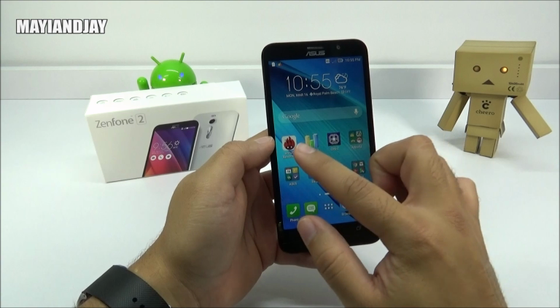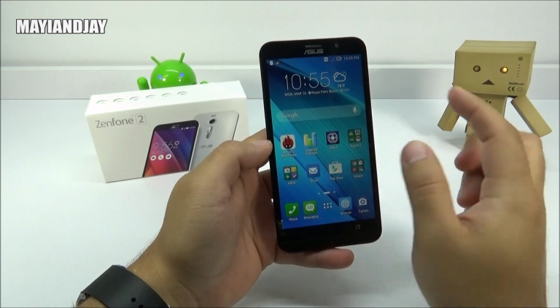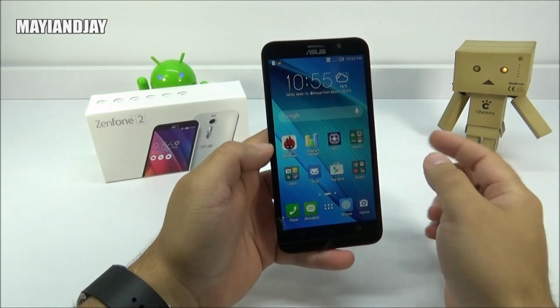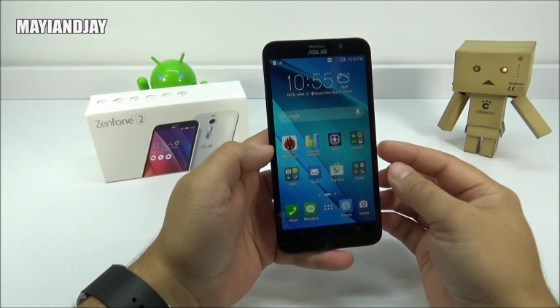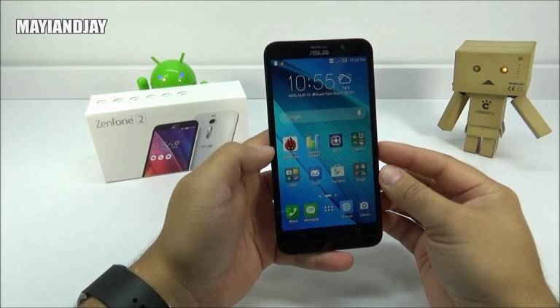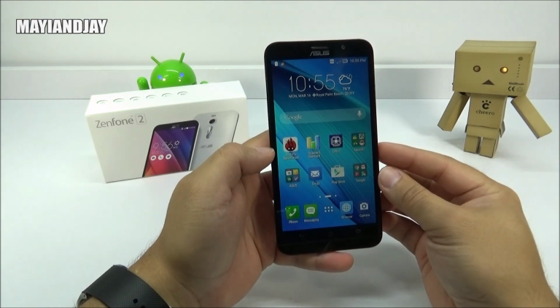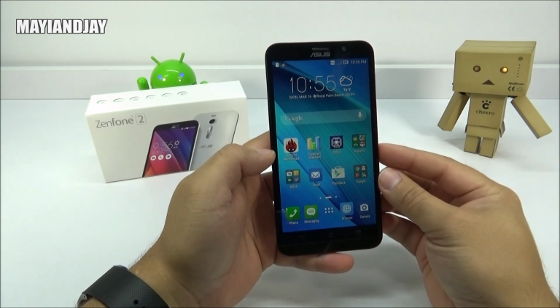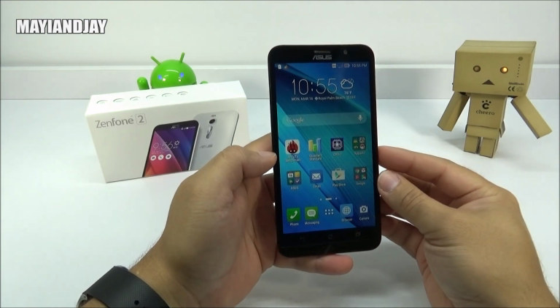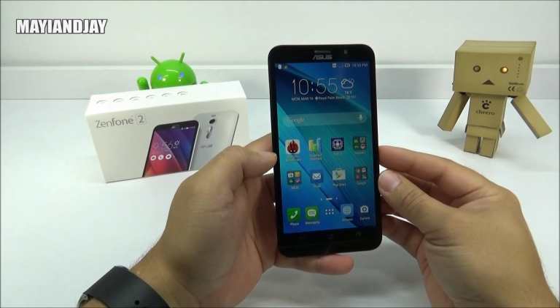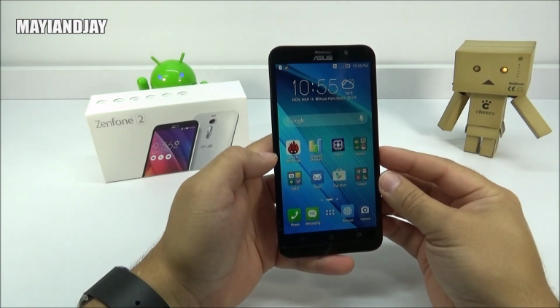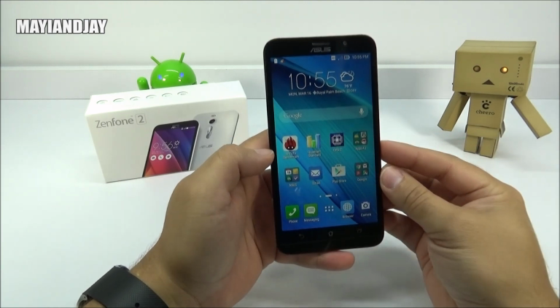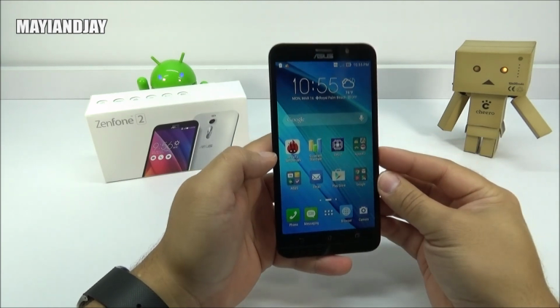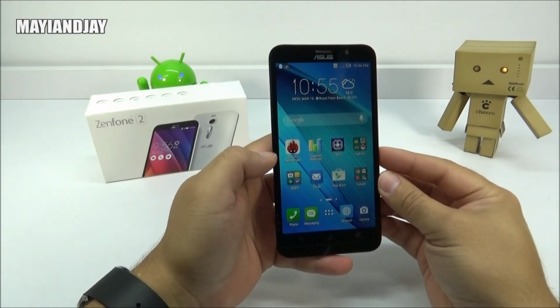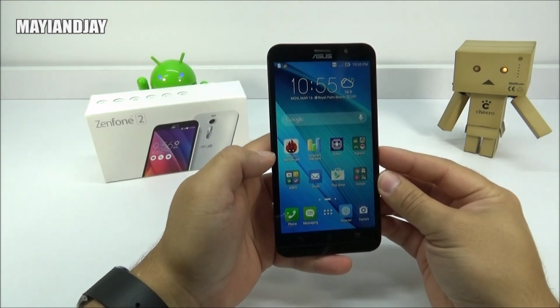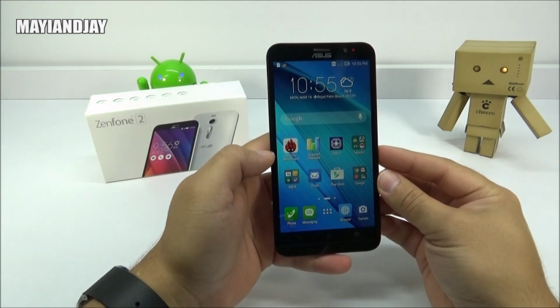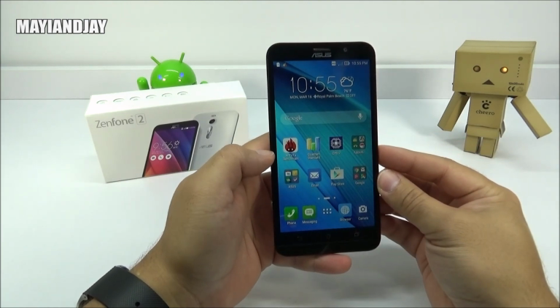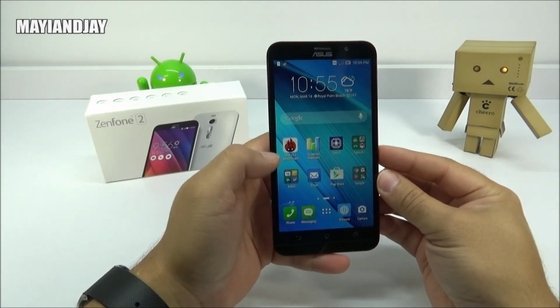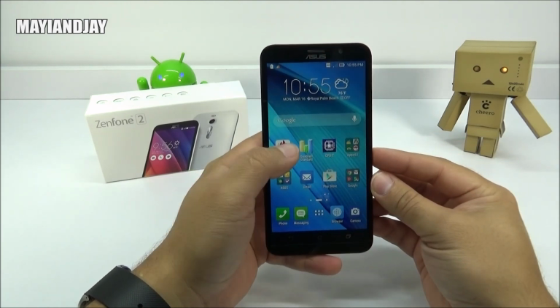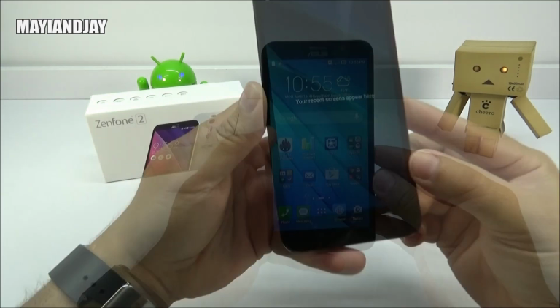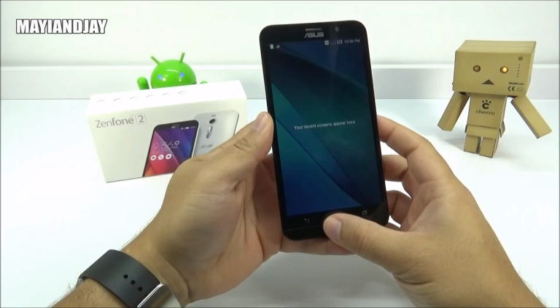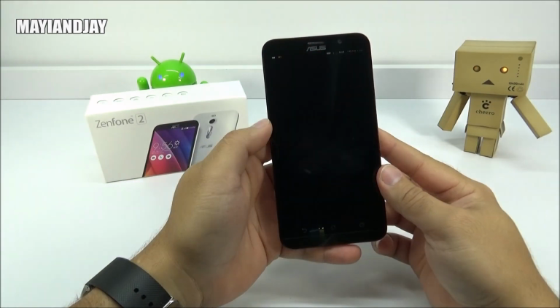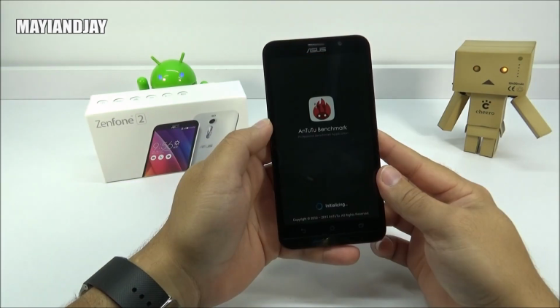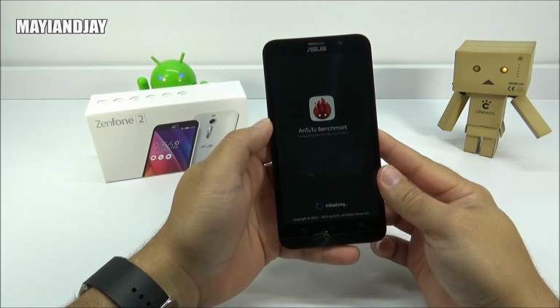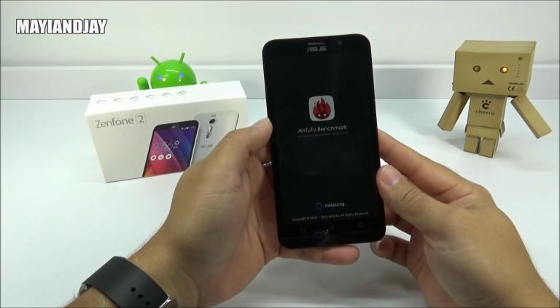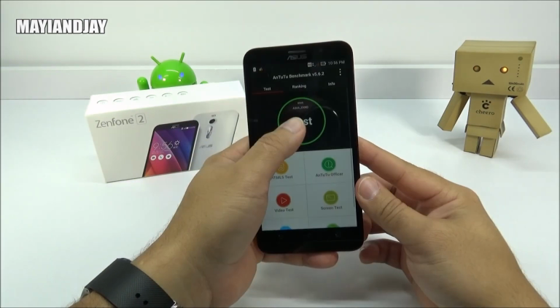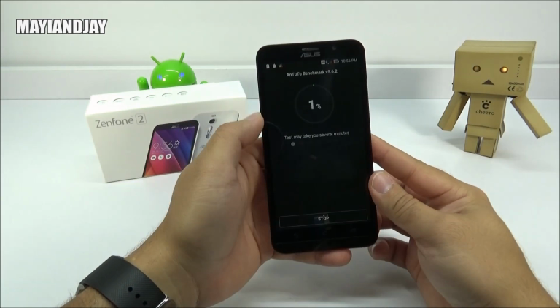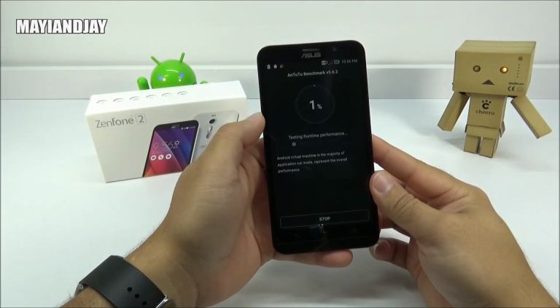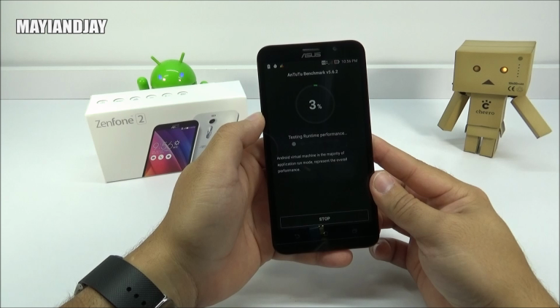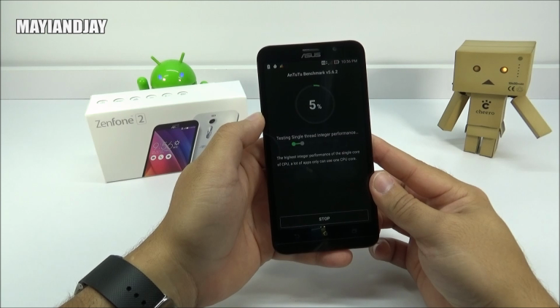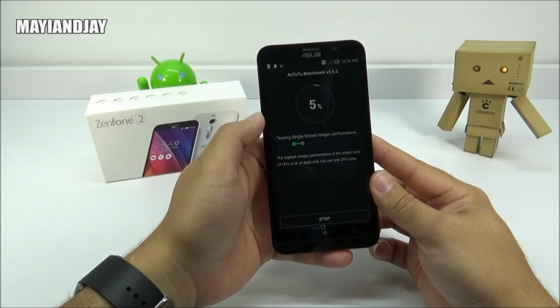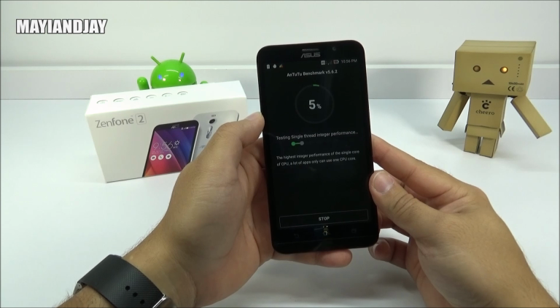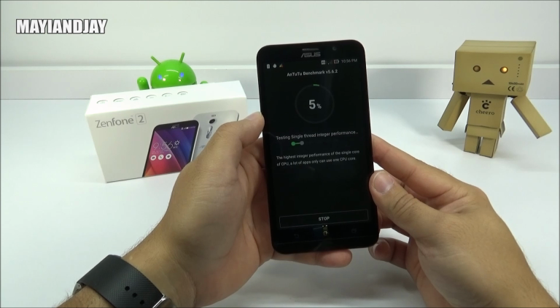So we're going to get started with the Antutu benchmark test — make sure you guys enjoy it.